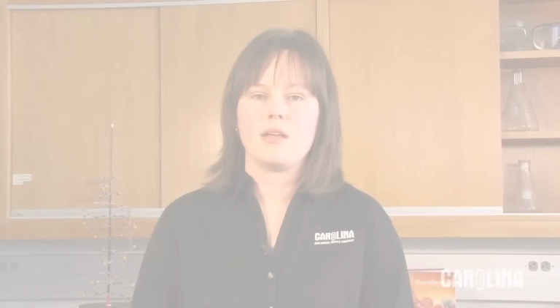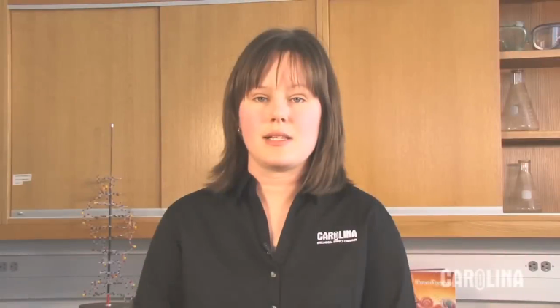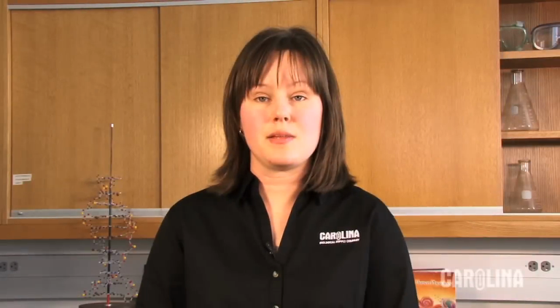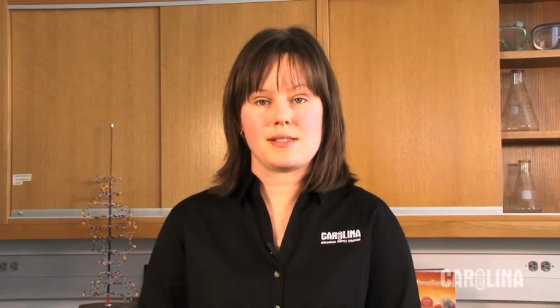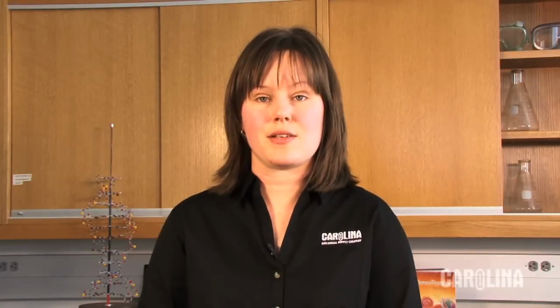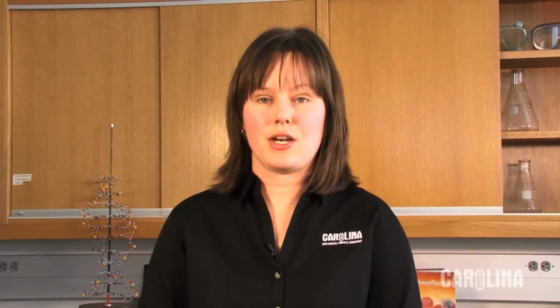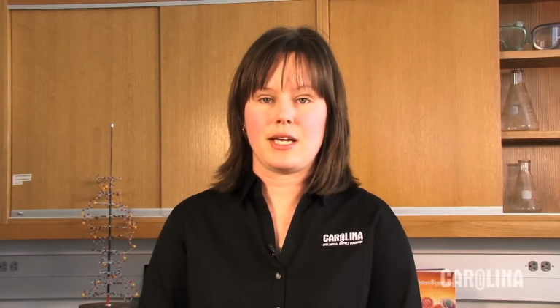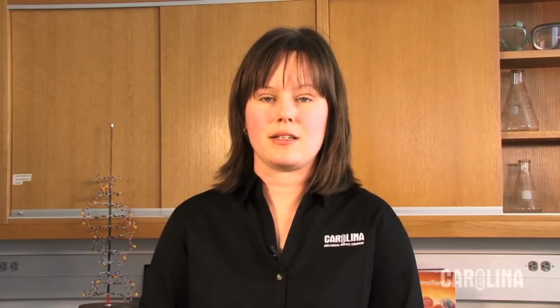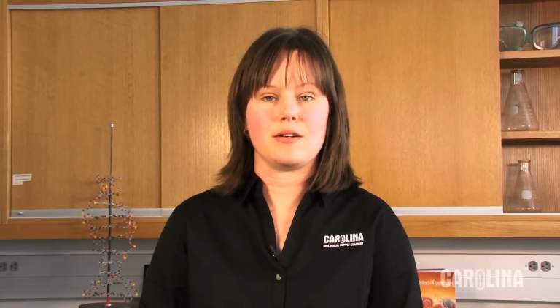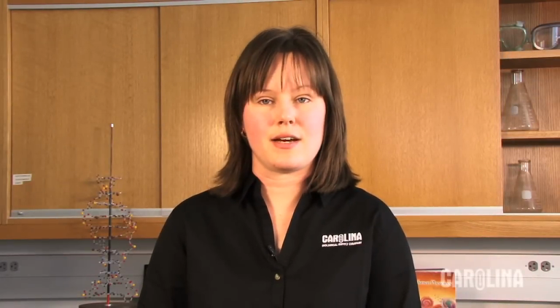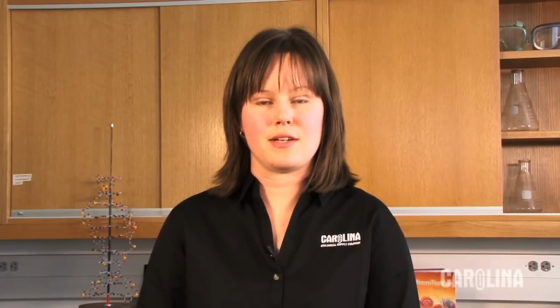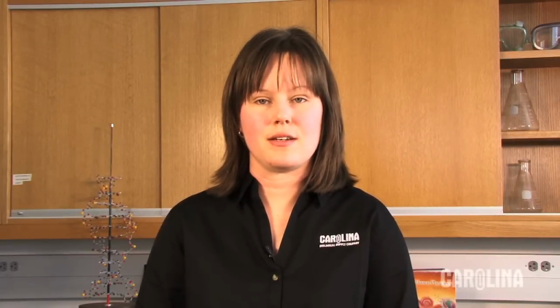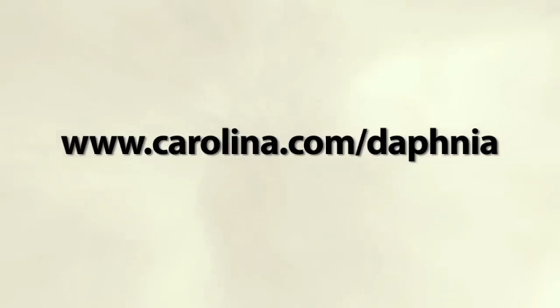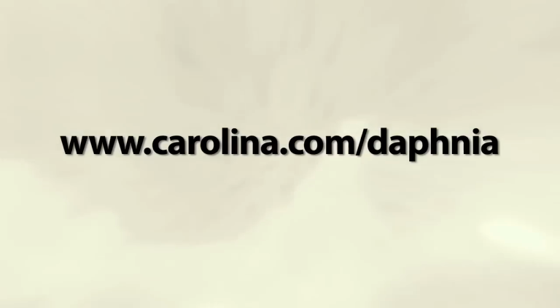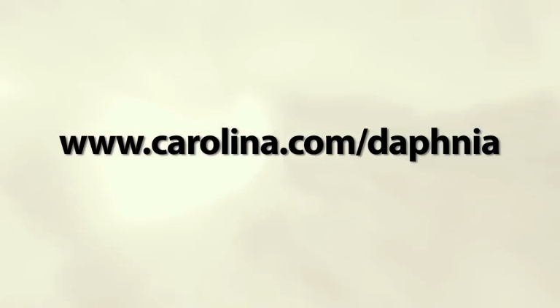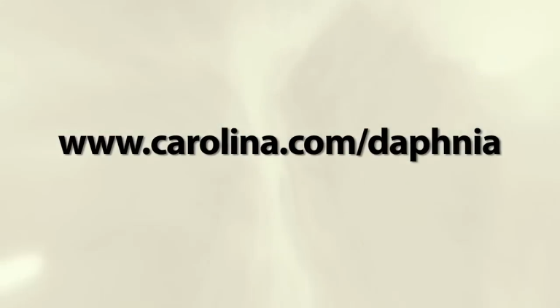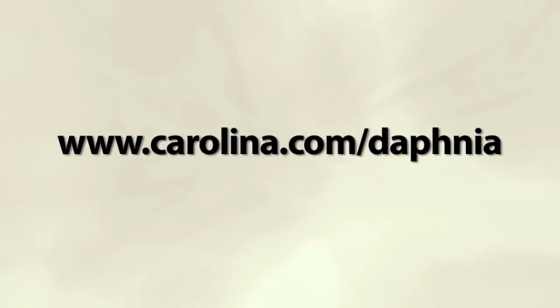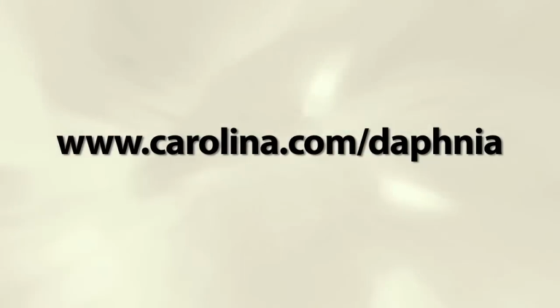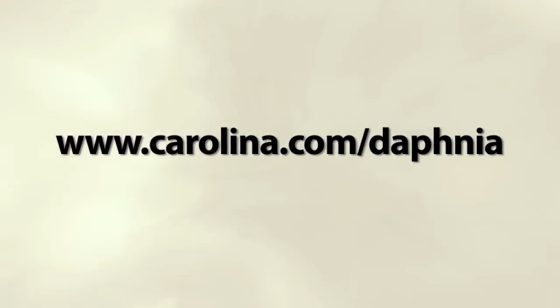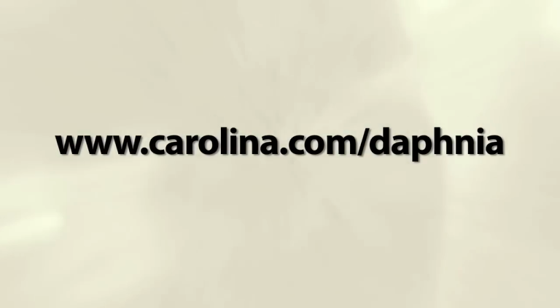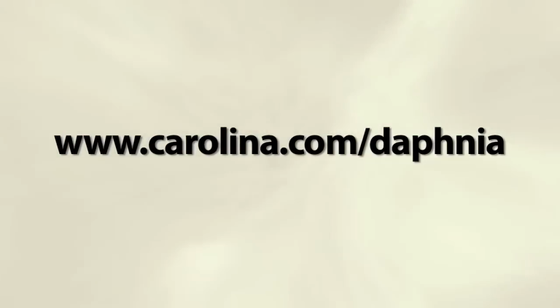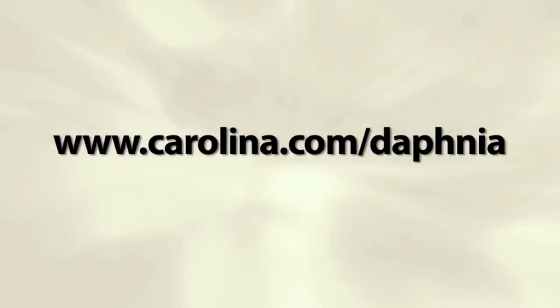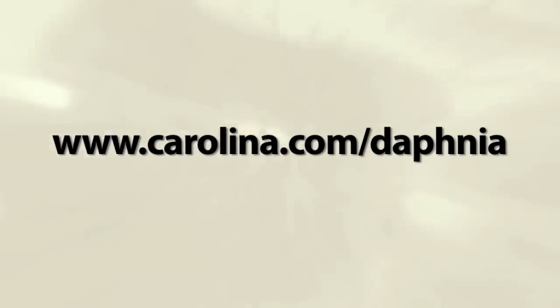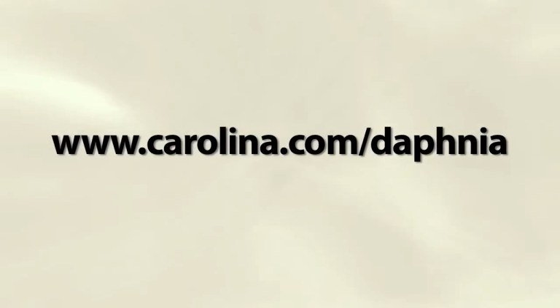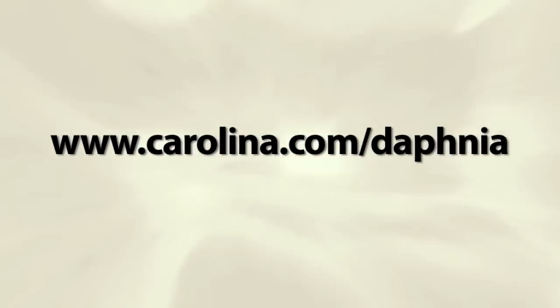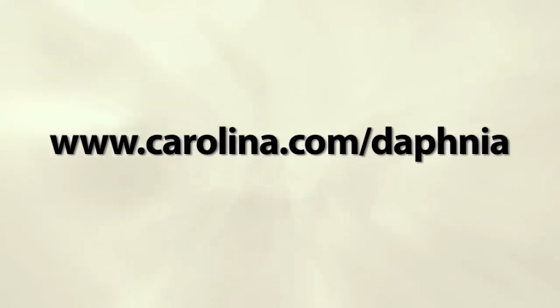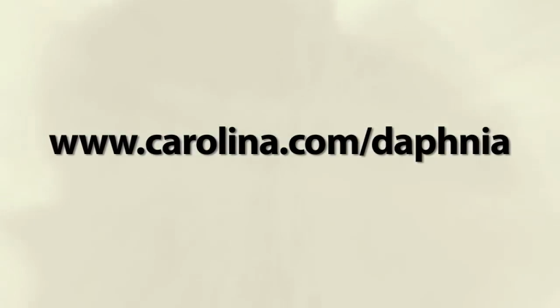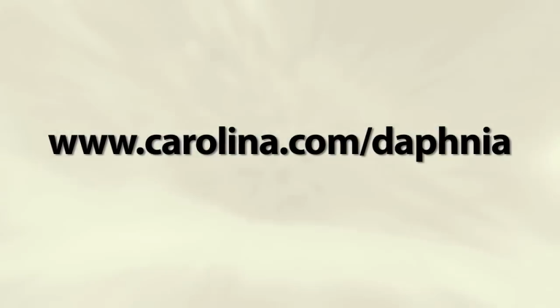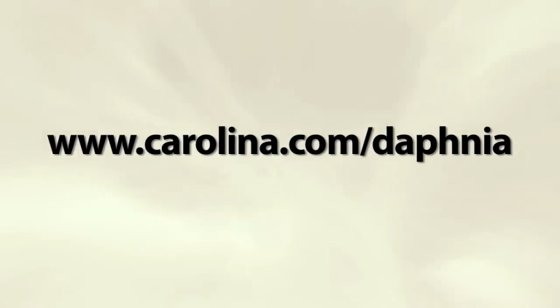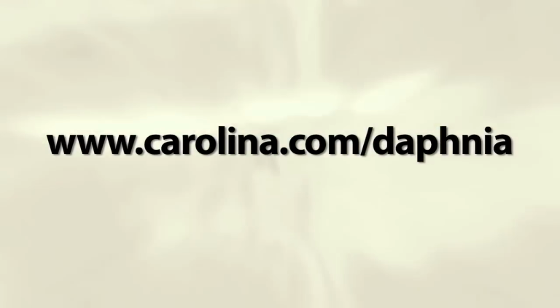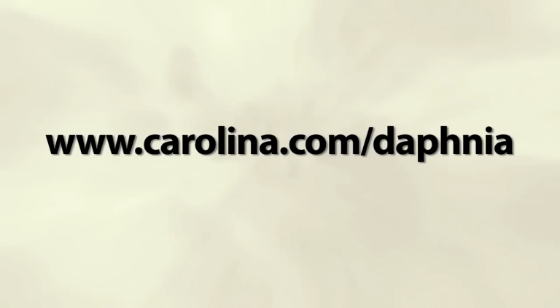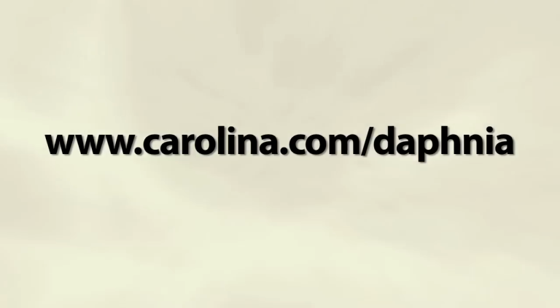That's the basics of care and handling of Daphnia. Visit Carolina.com/Daphnia to see all of our Daphnia related products.